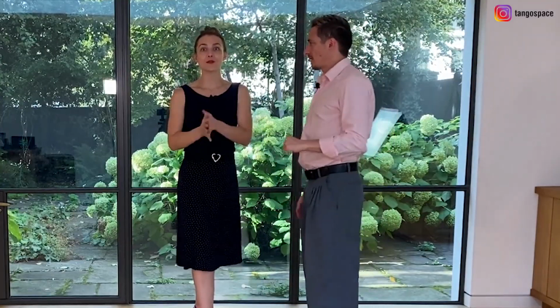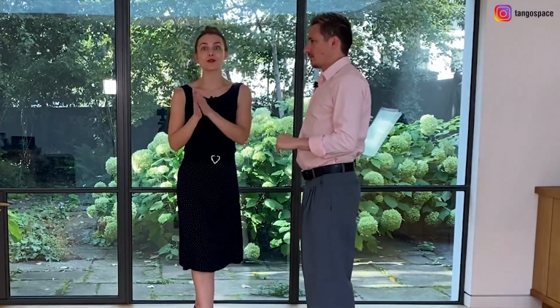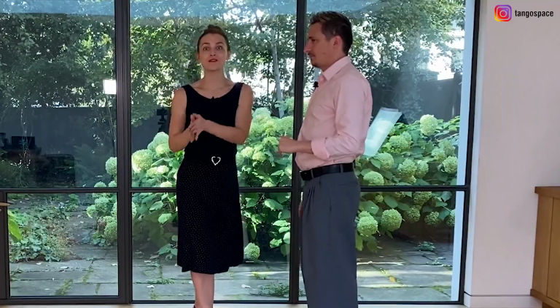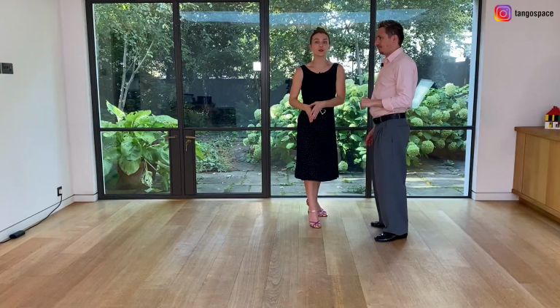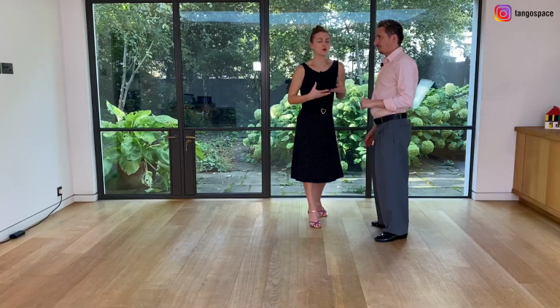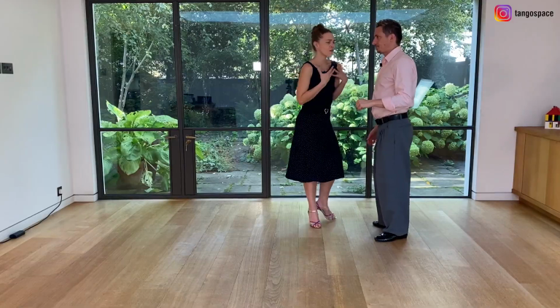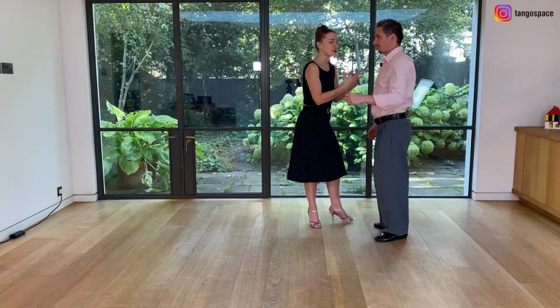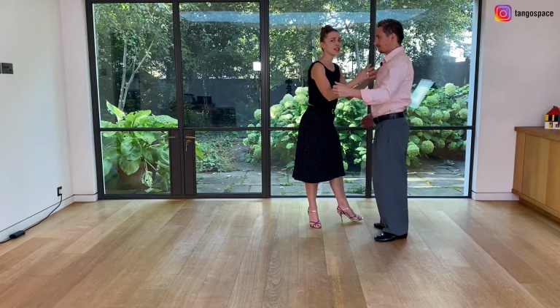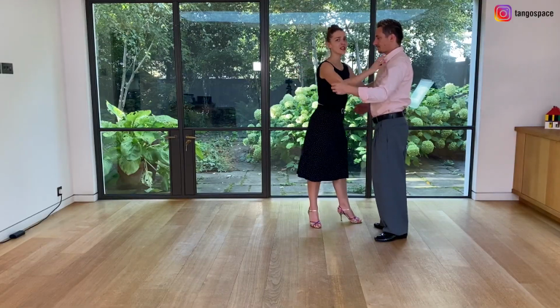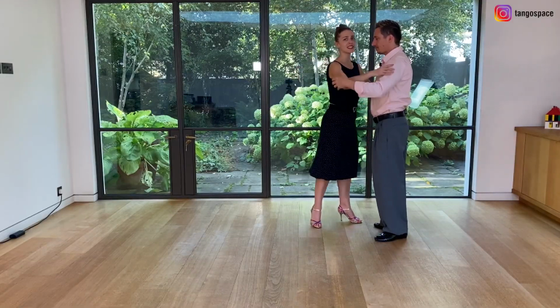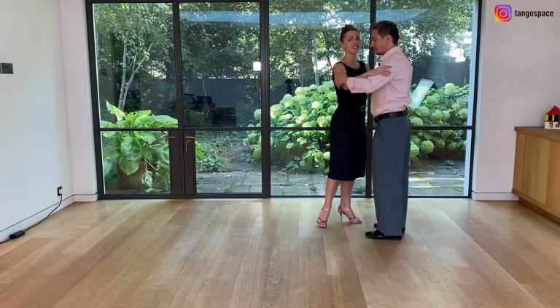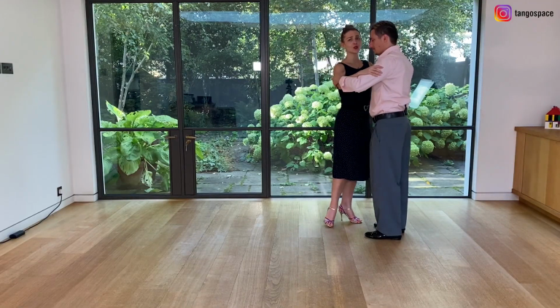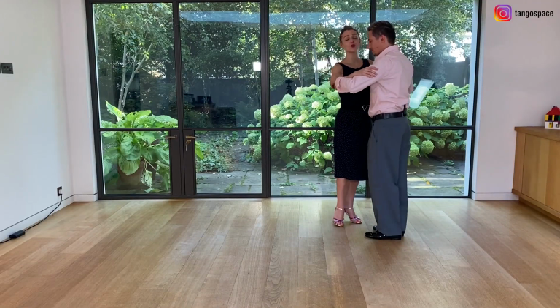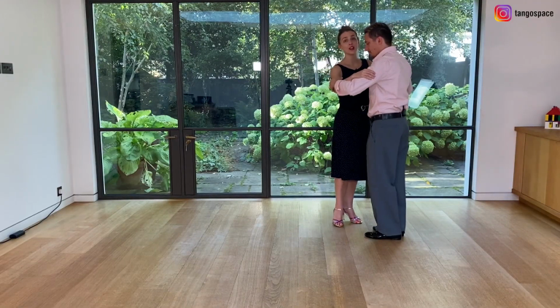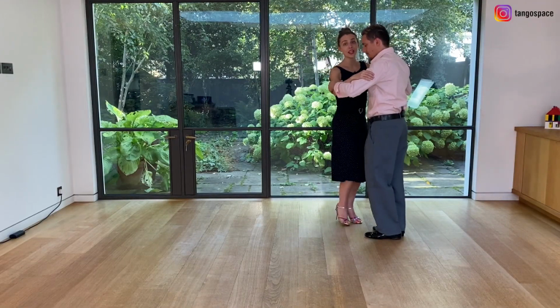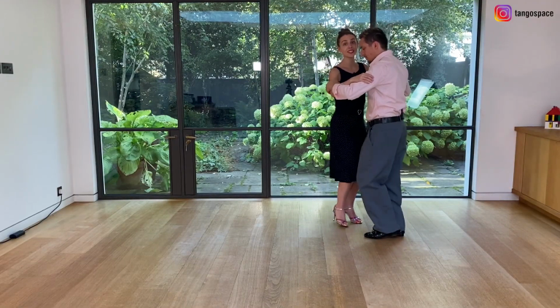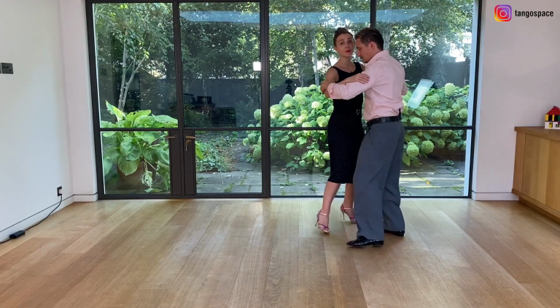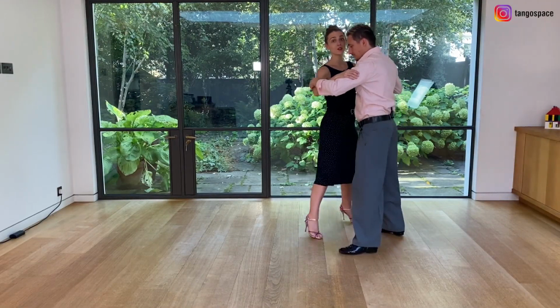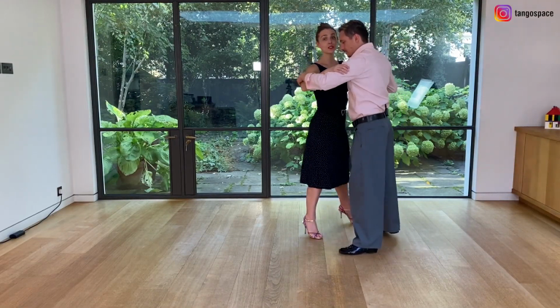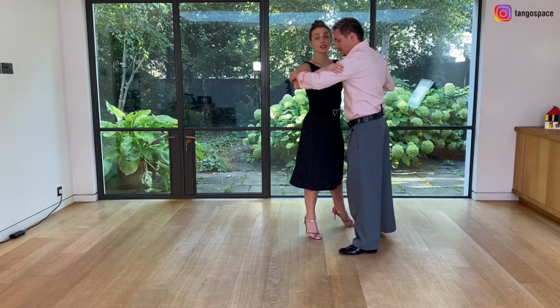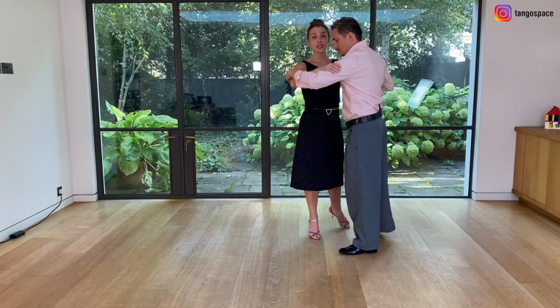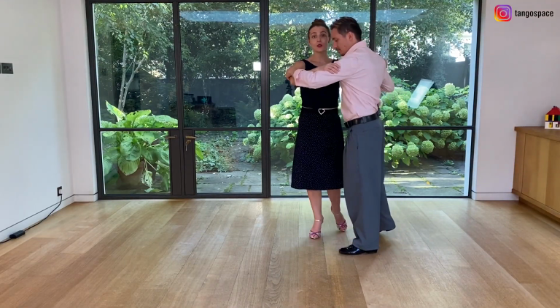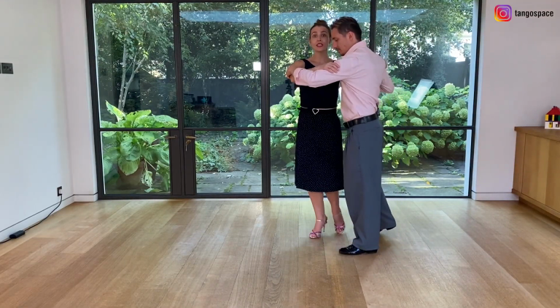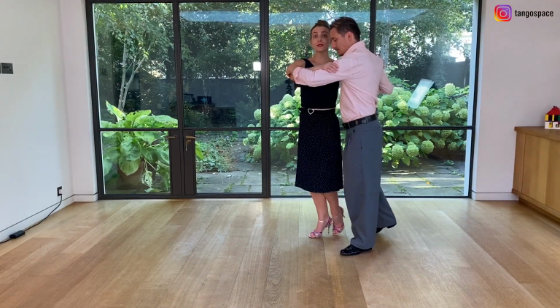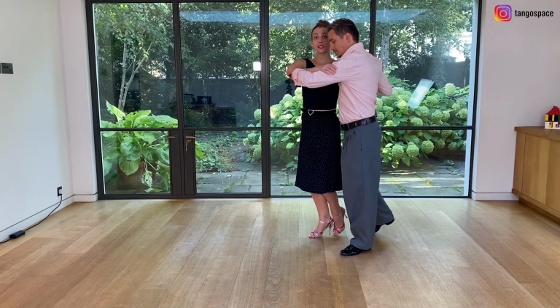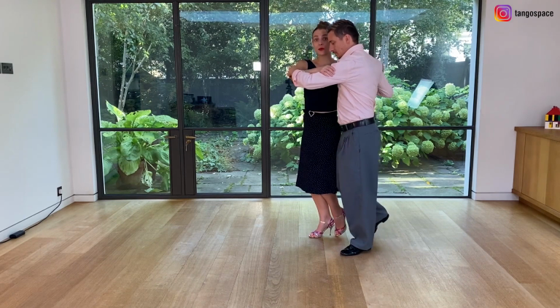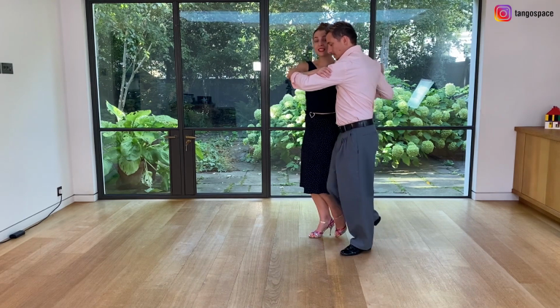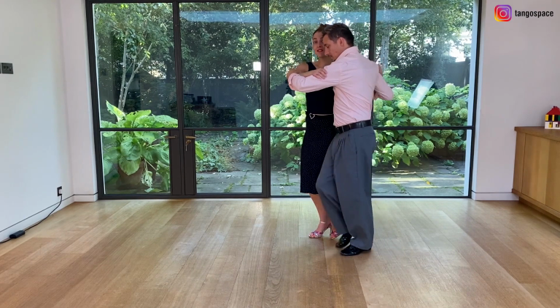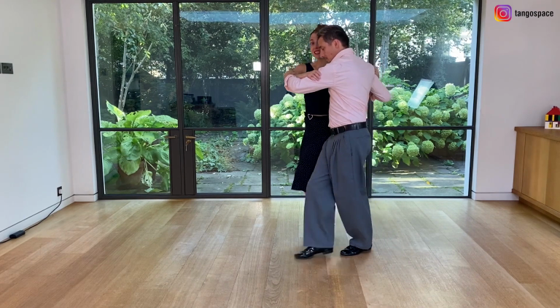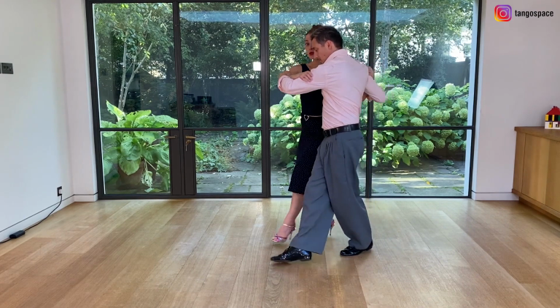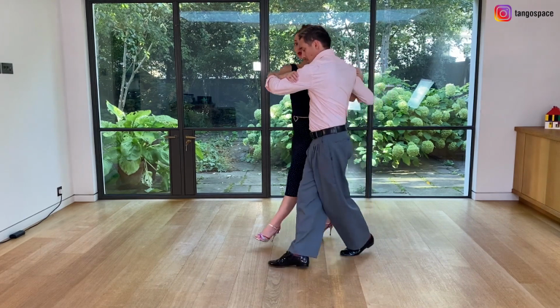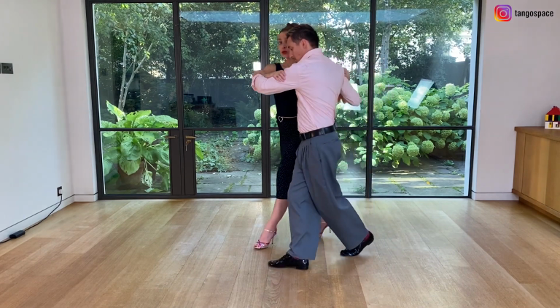For the followers, I want to invite you to be very connected. So do not anticipate your pivot. You're only pivoting when he's inviting you to do so.